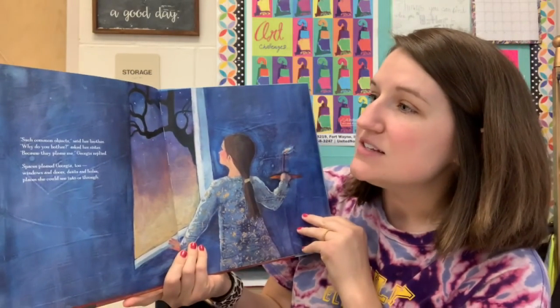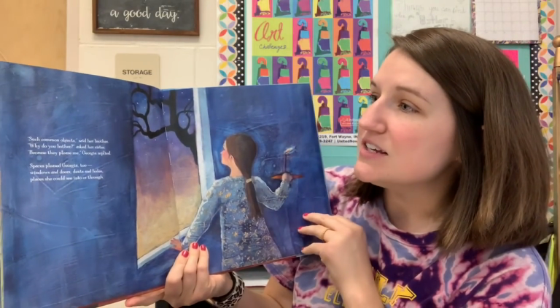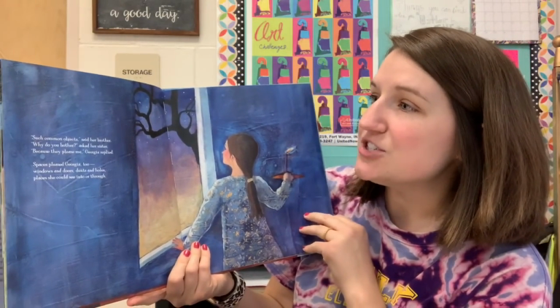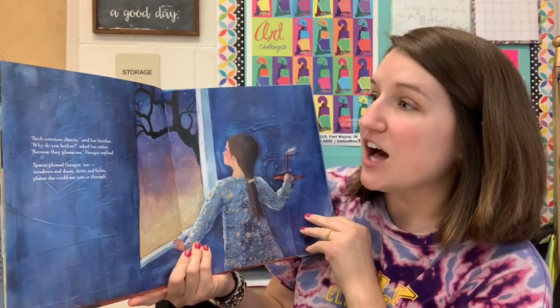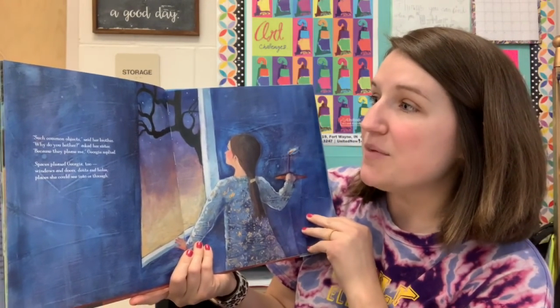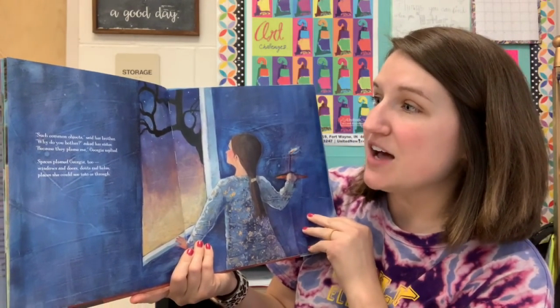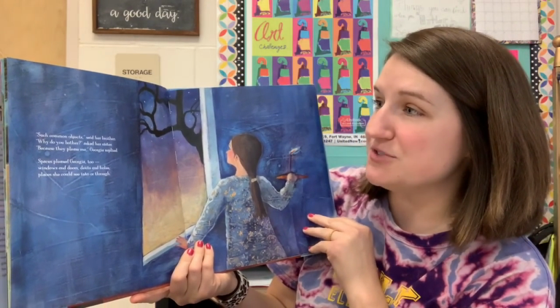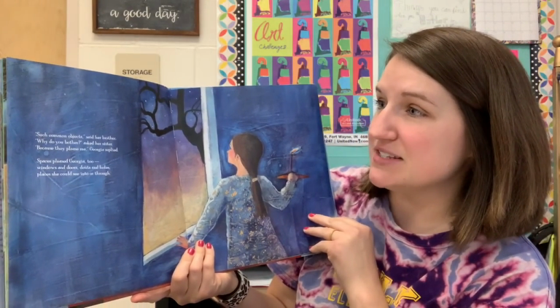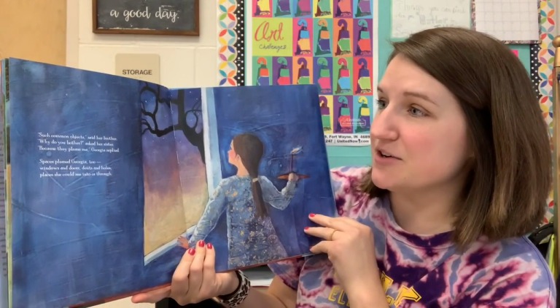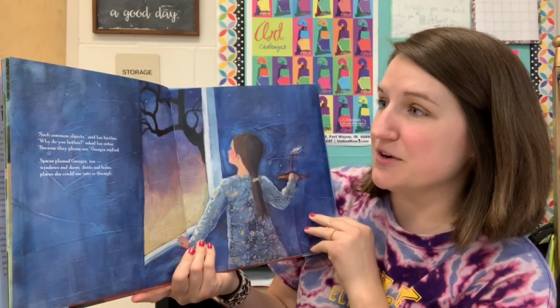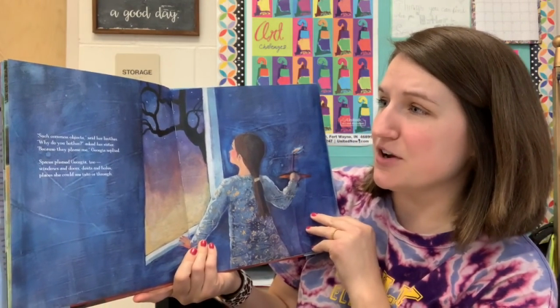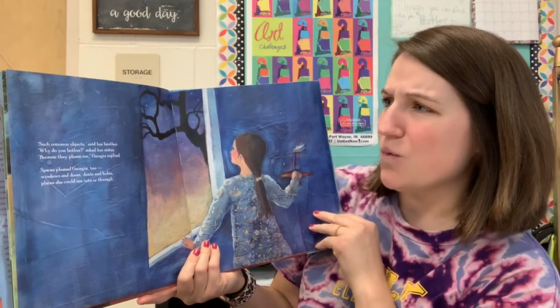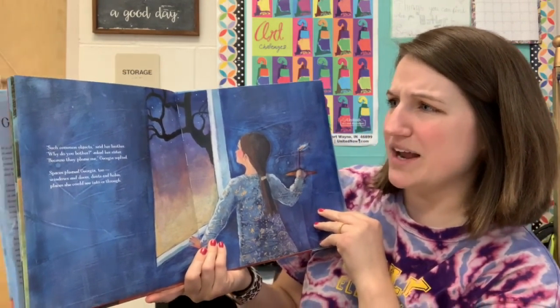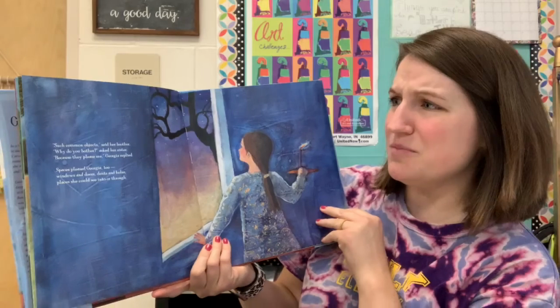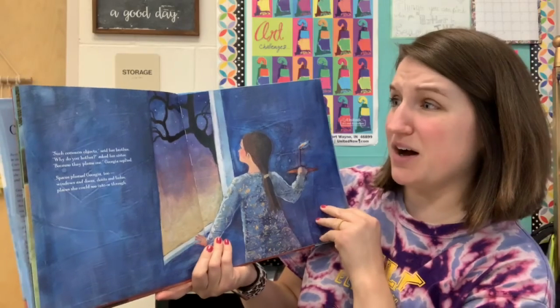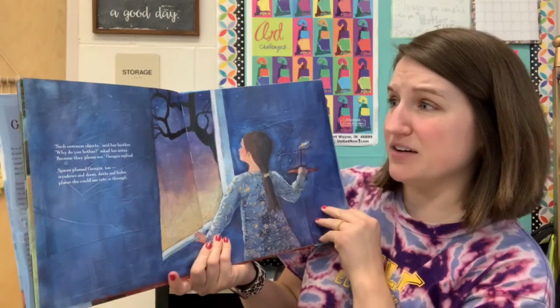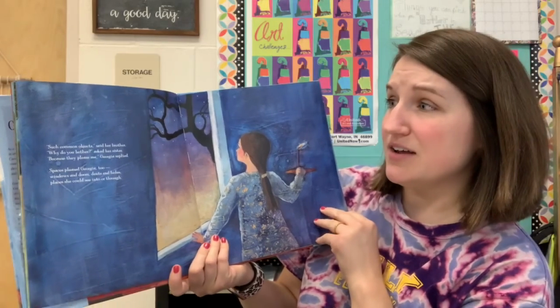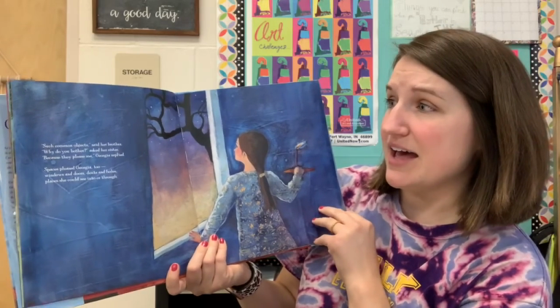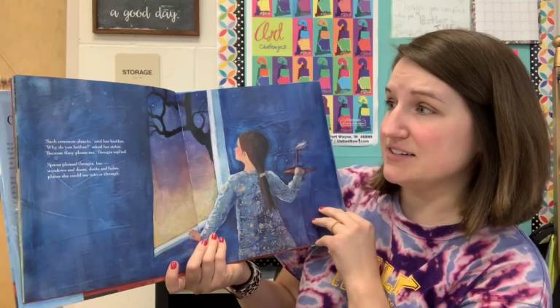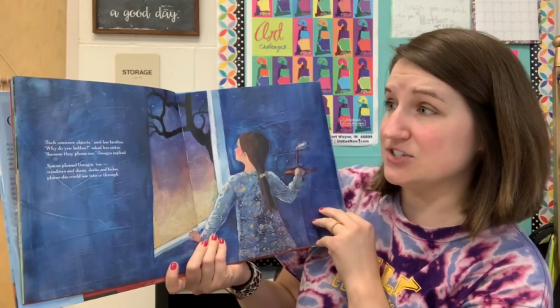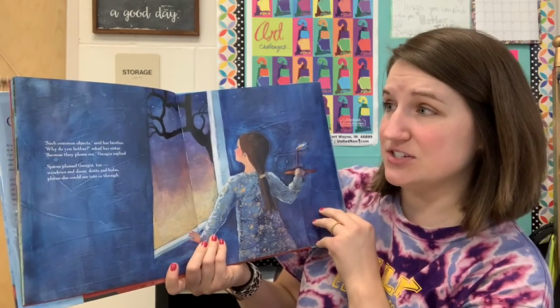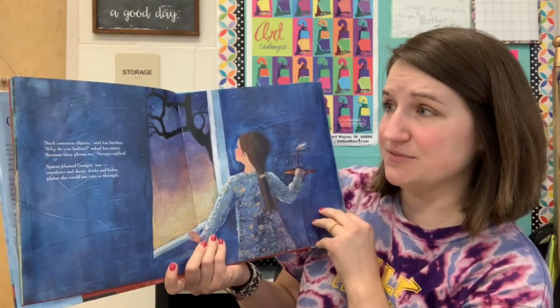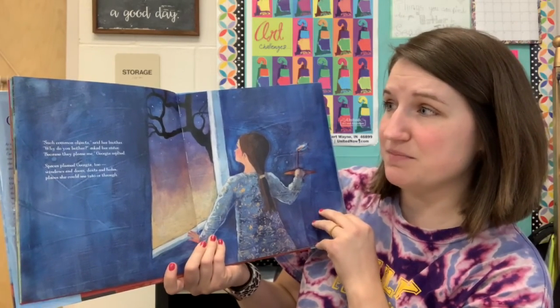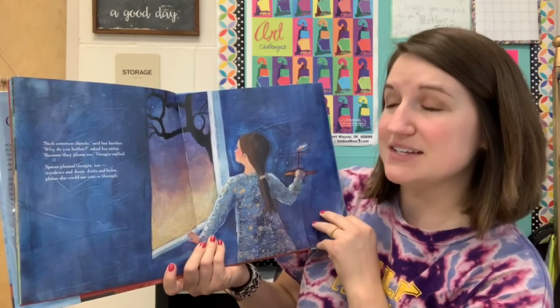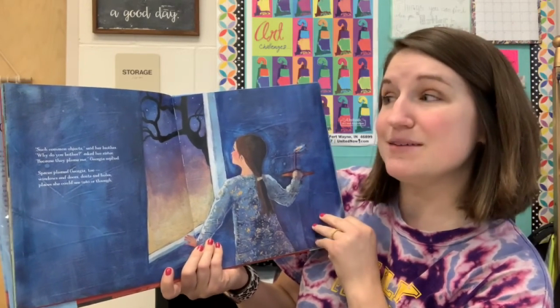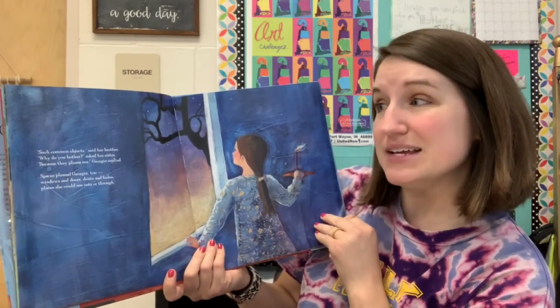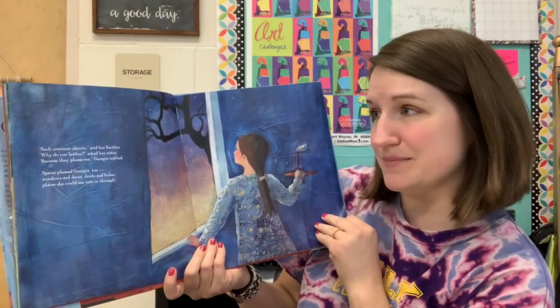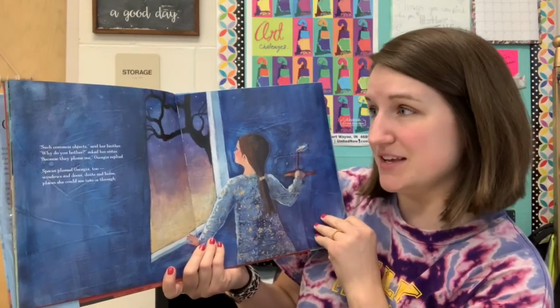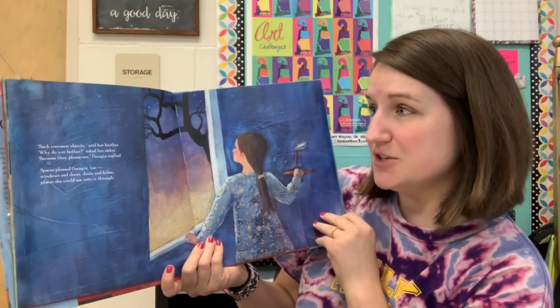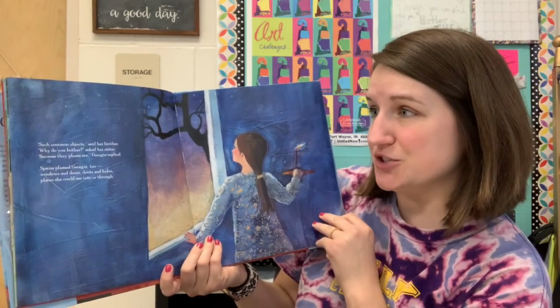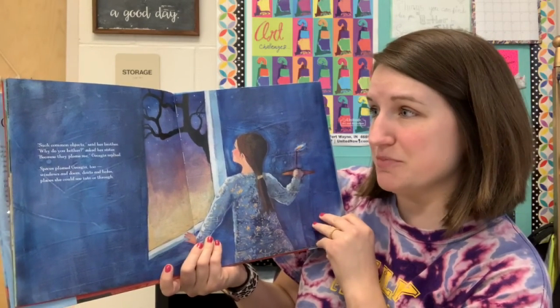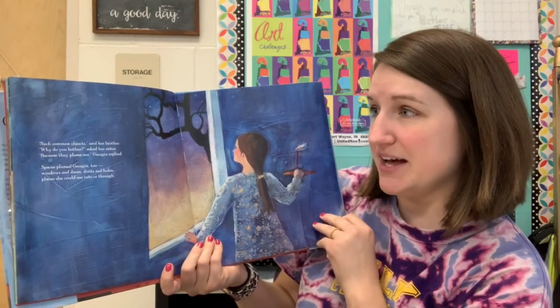"Such common objects," said her brother. "Why do you bother?" asked her sister. "Because they pleased me," Georgia replied.